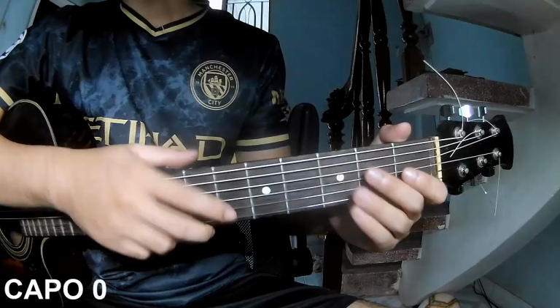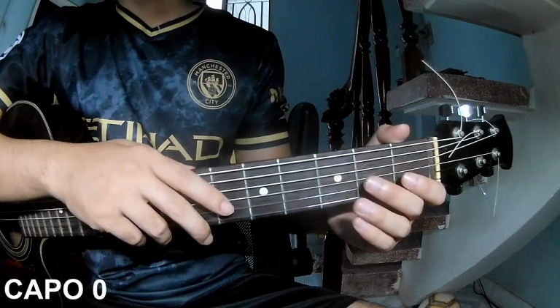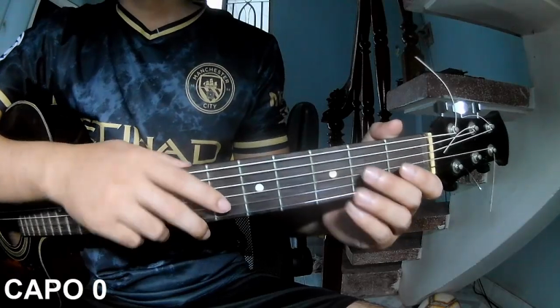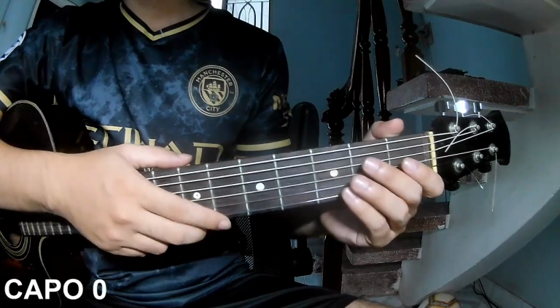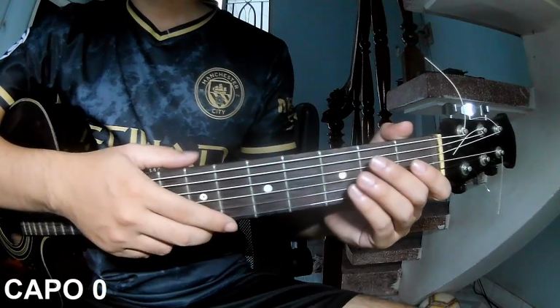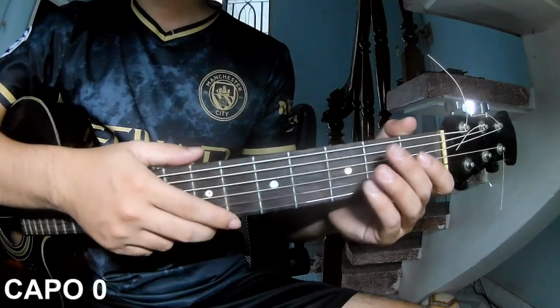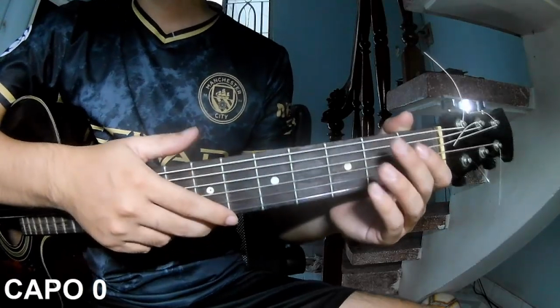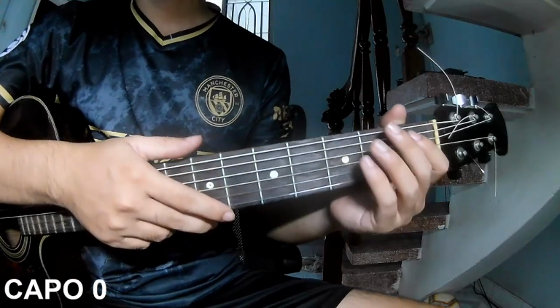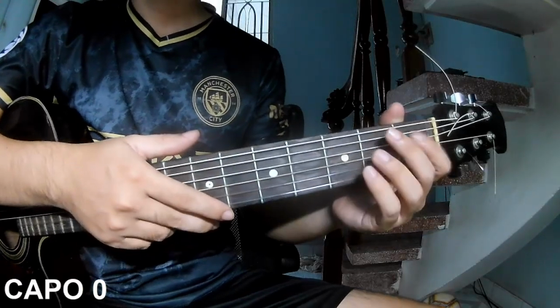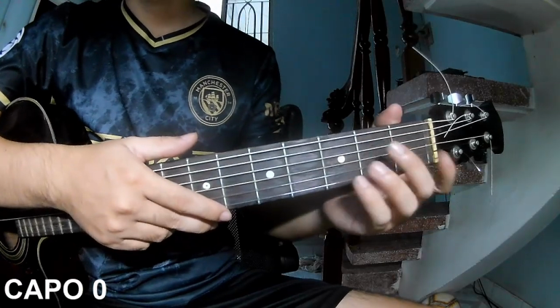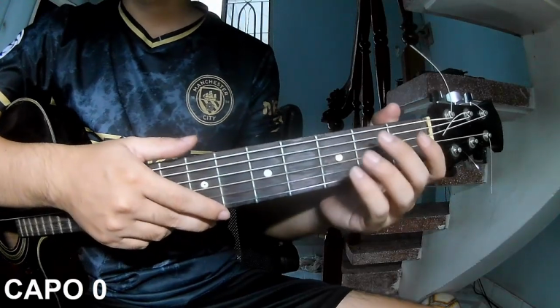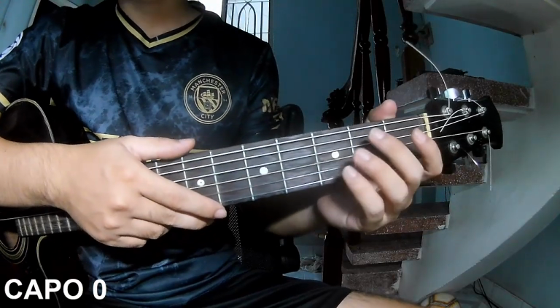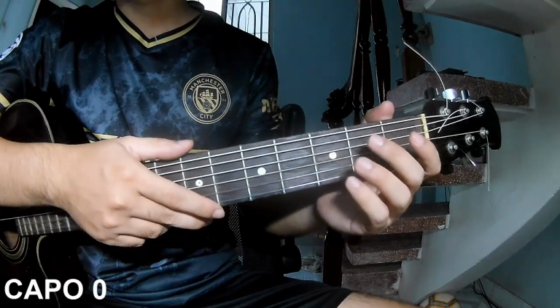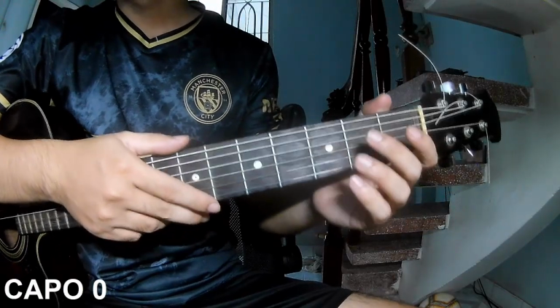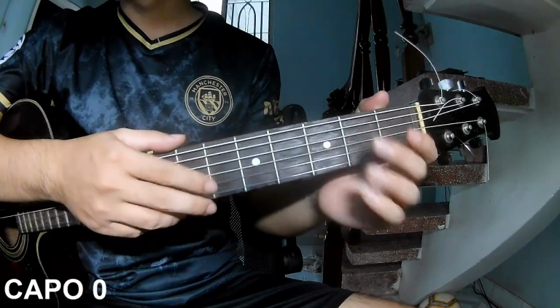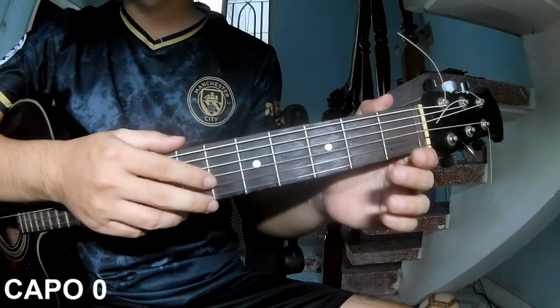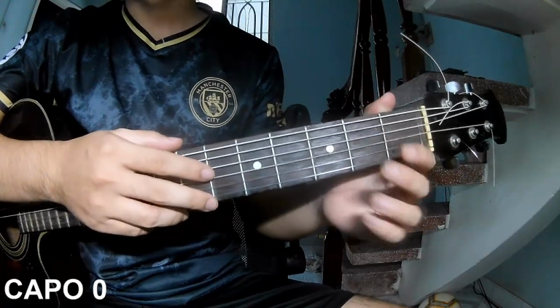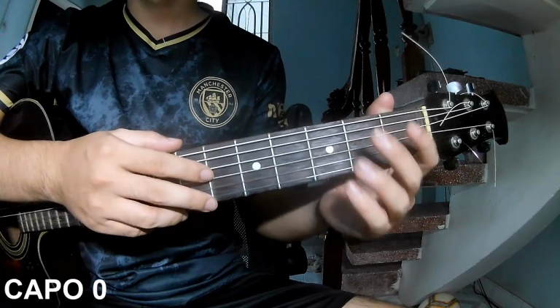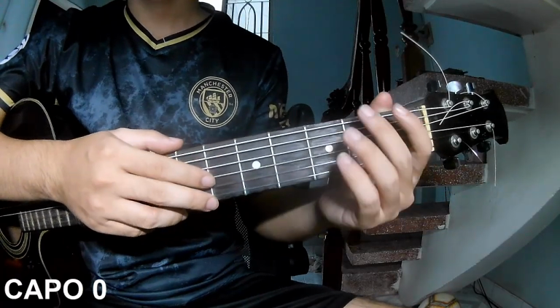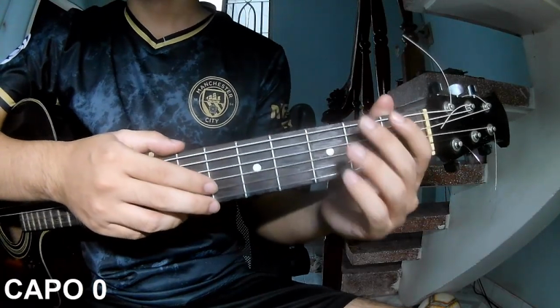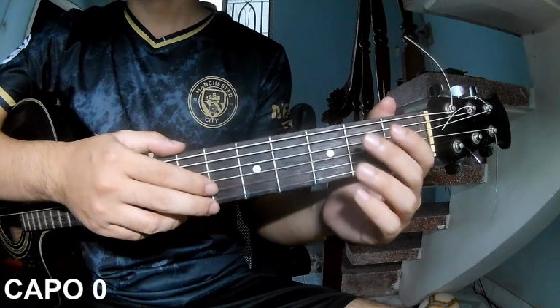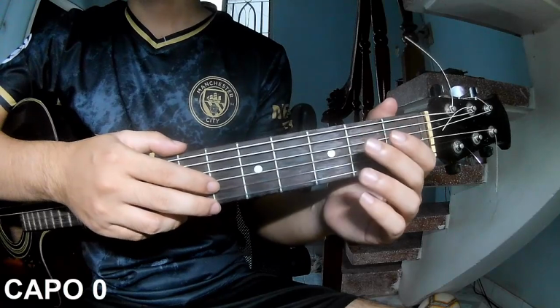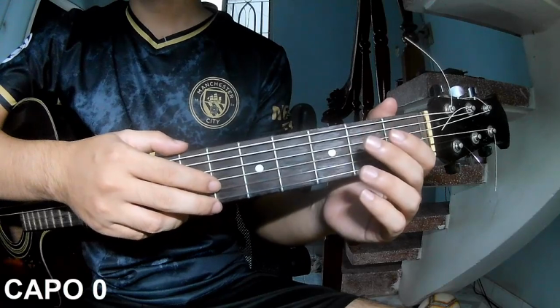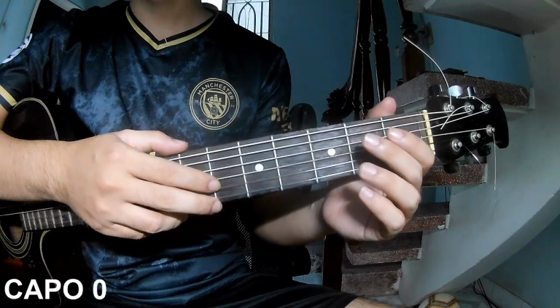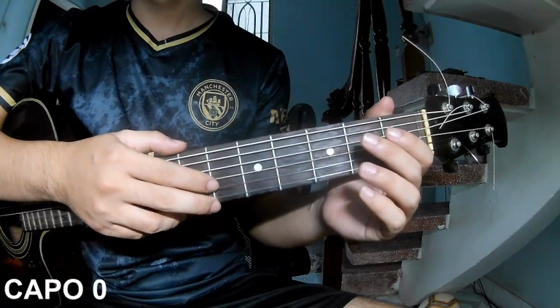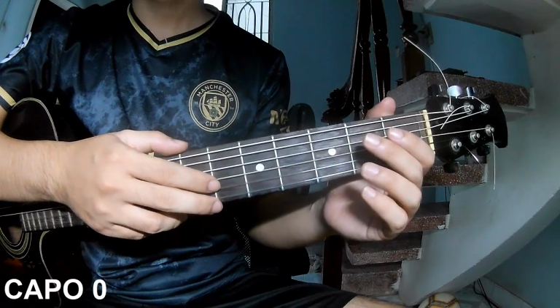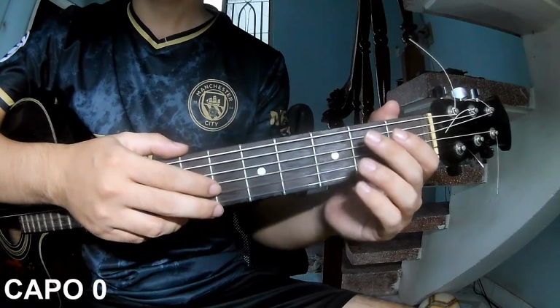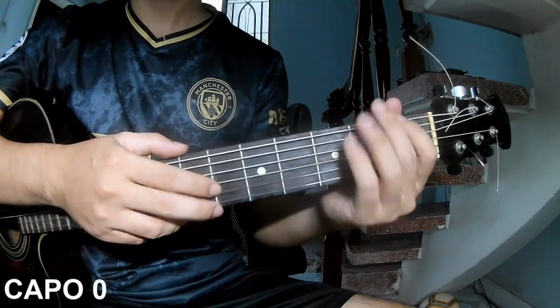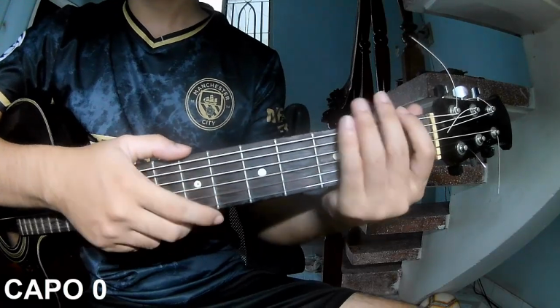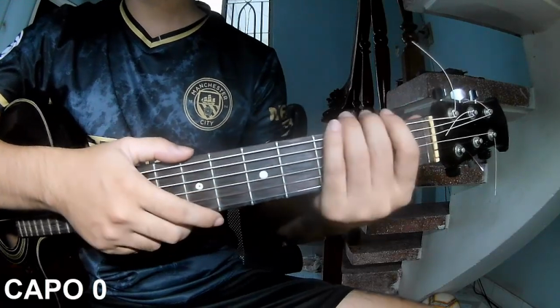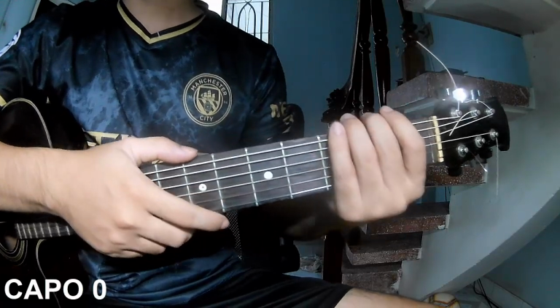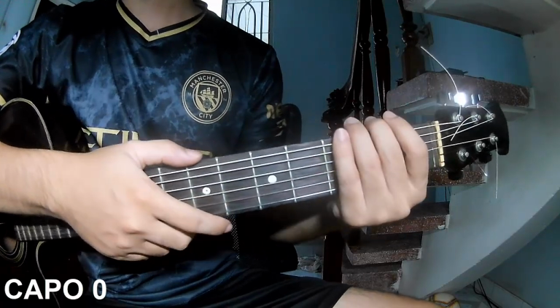Hi everyone, today I will share how to play guitar. The song is Ring Thumb by Boss Models.